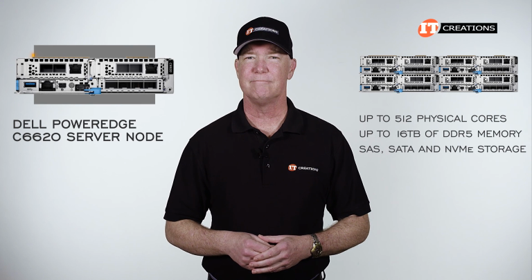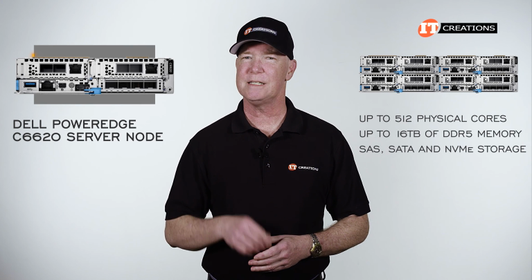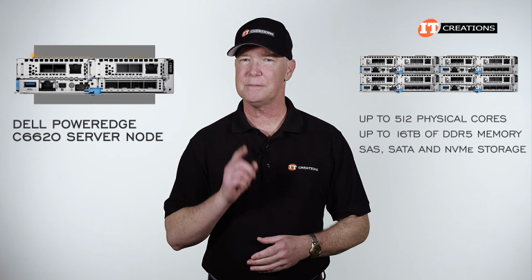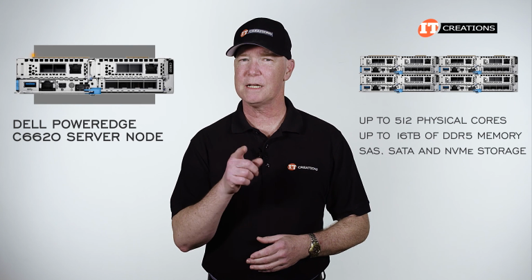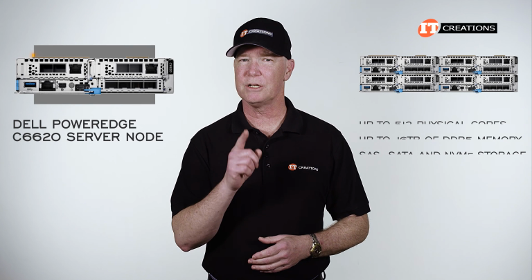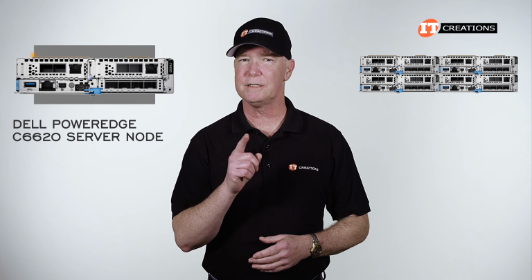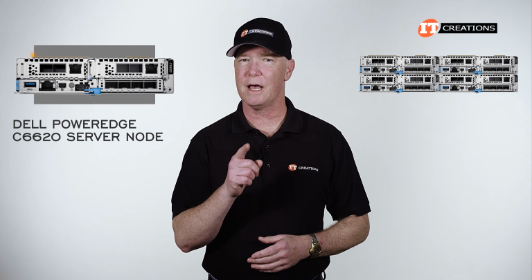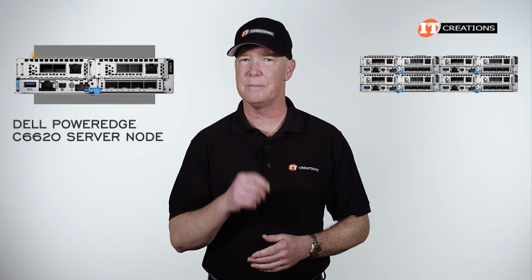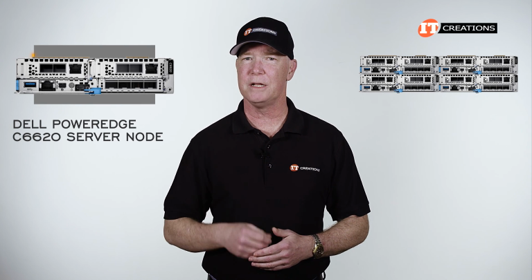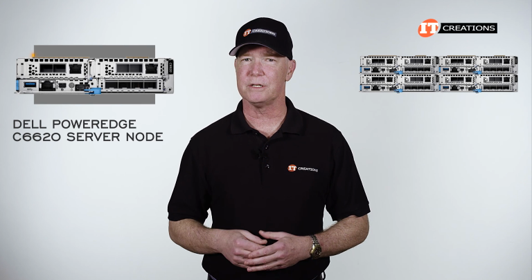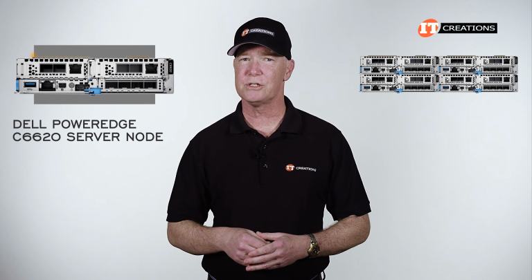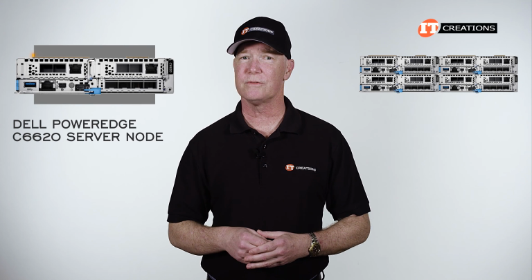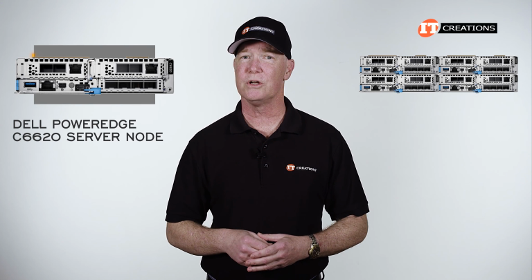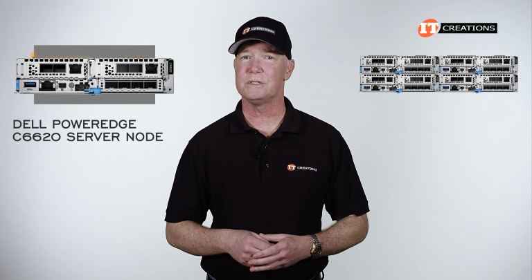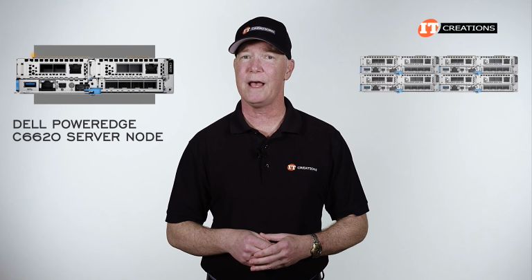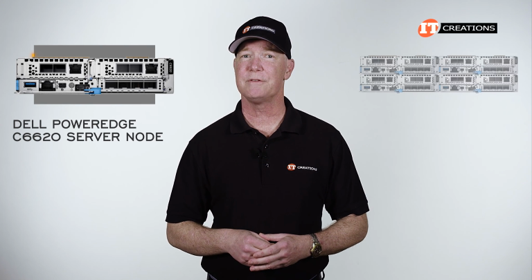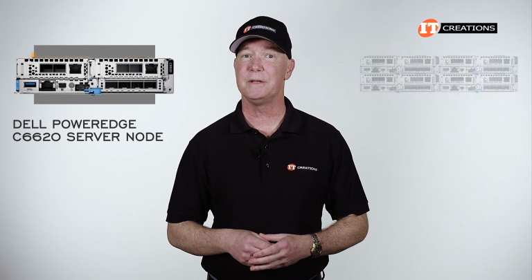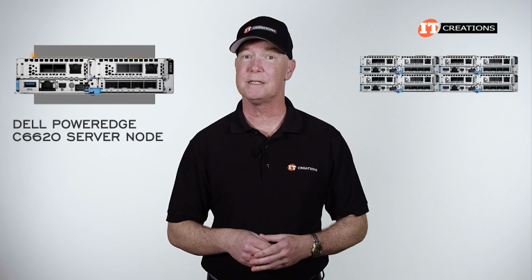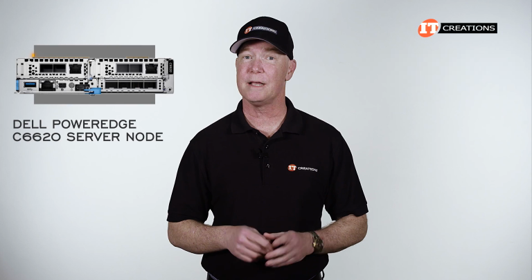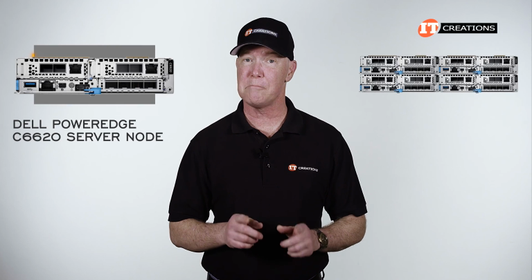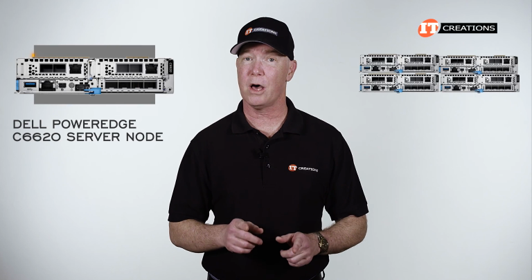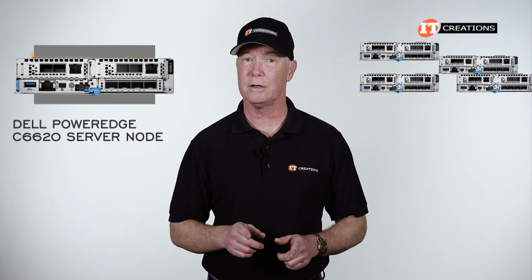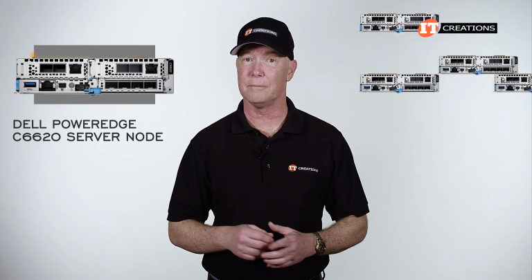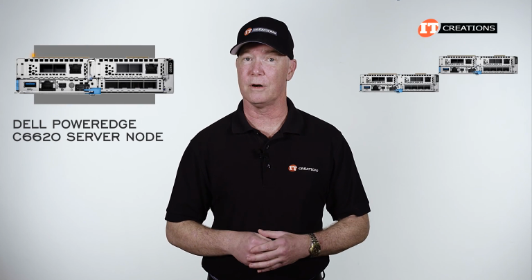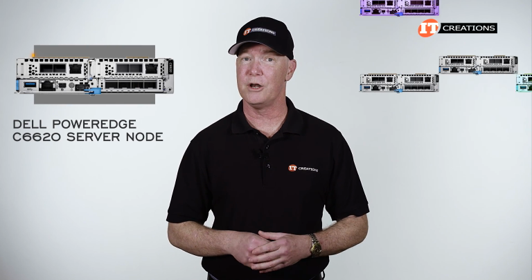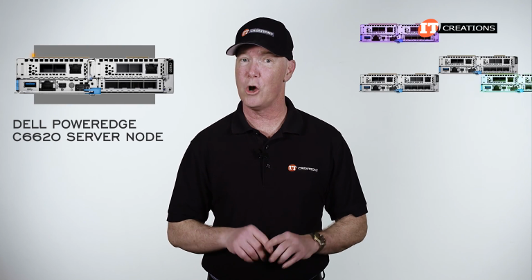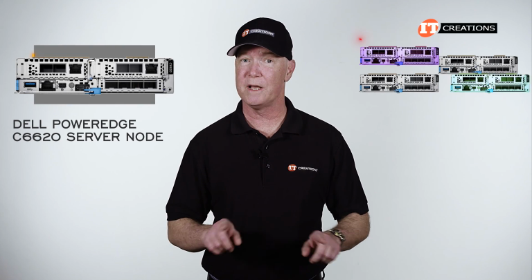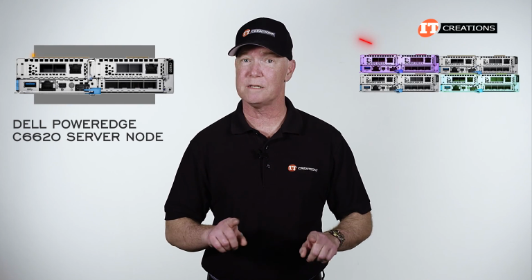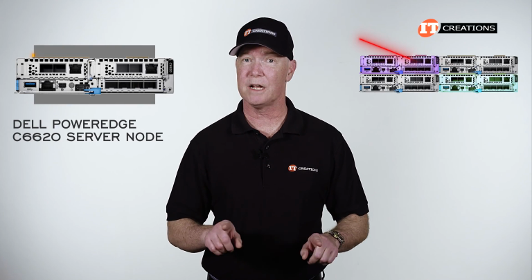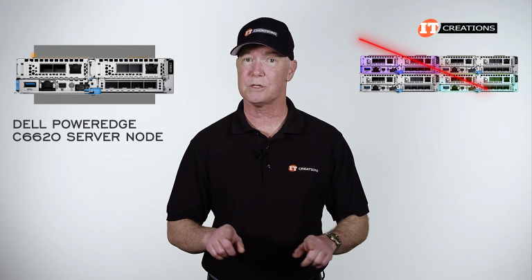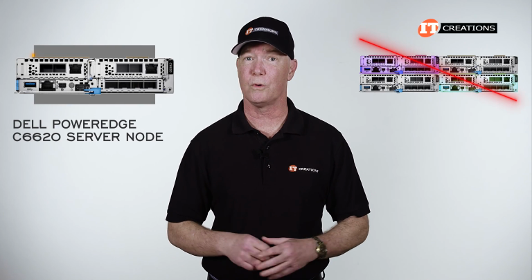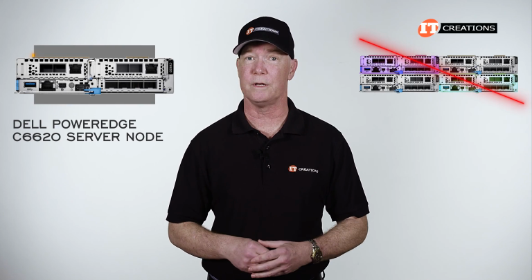This seems like a good time to mention that server nodes have to be the same model number — no mix and match supported.